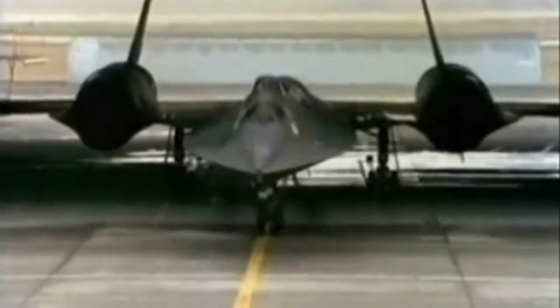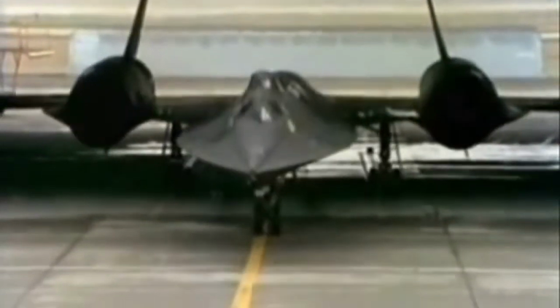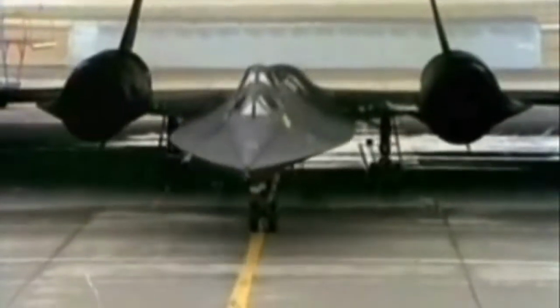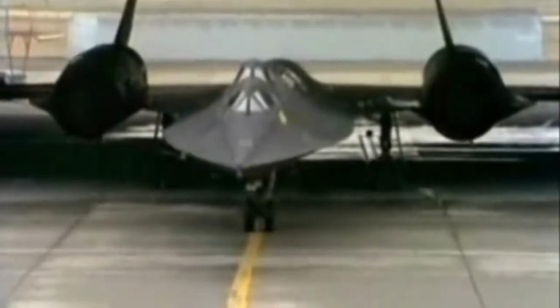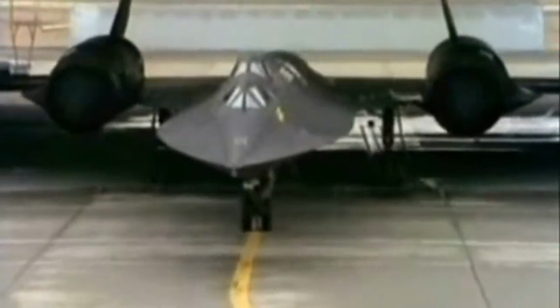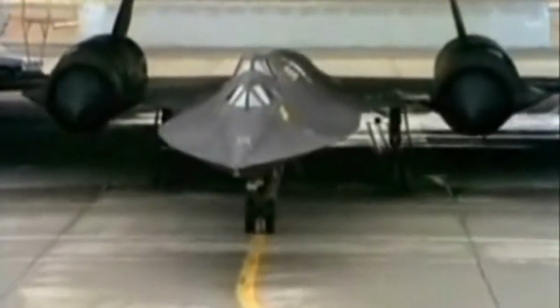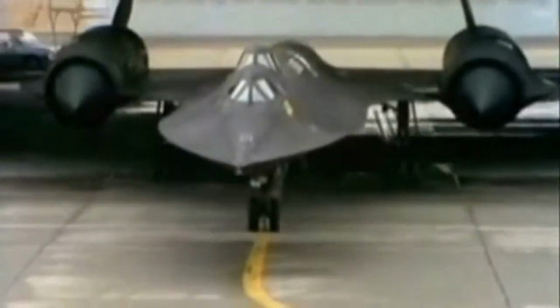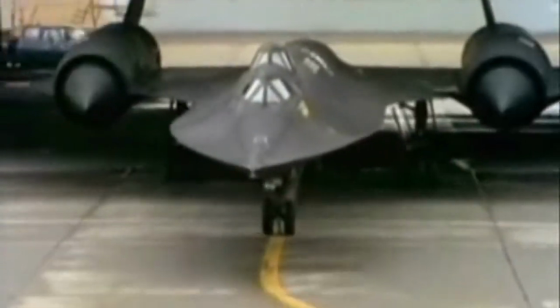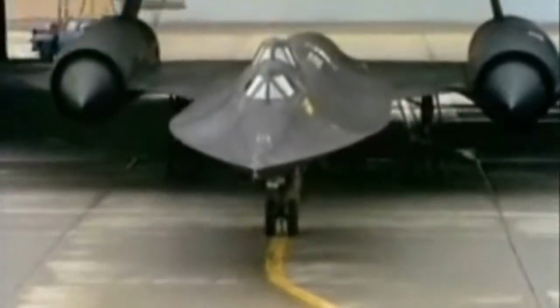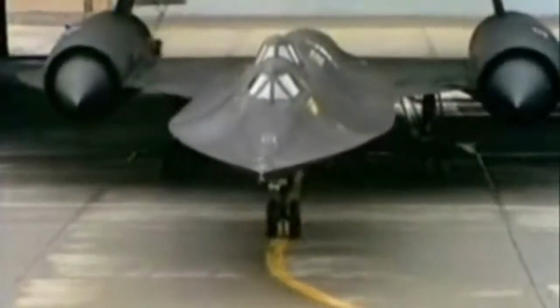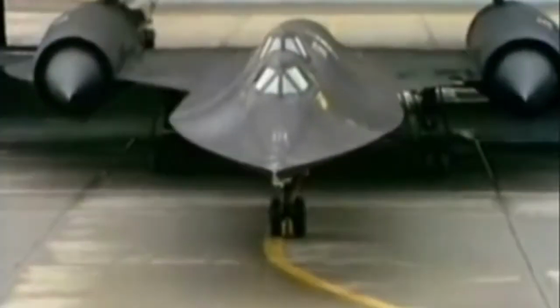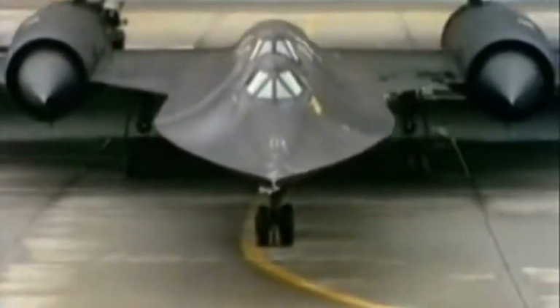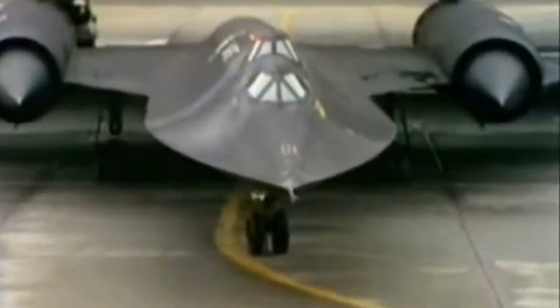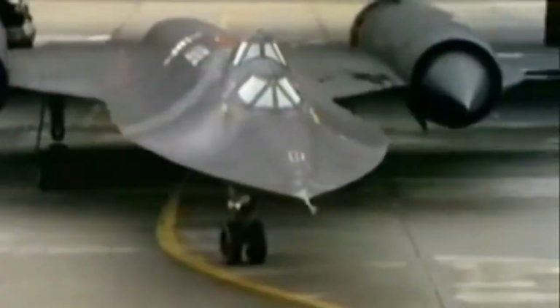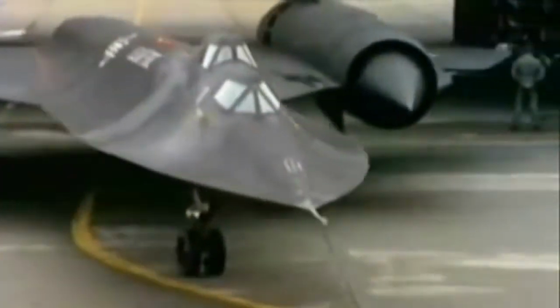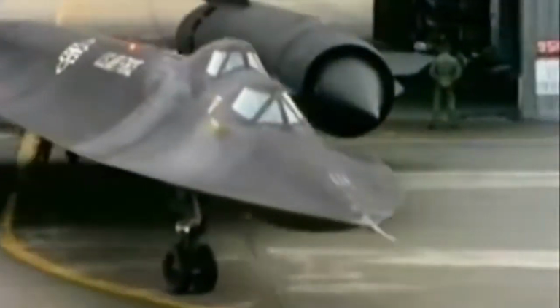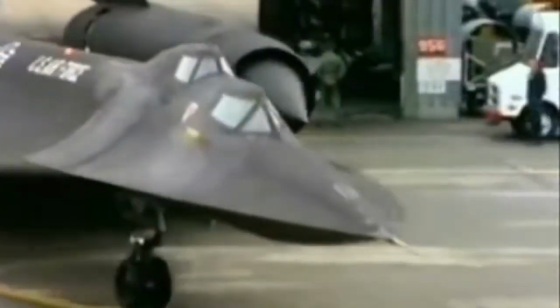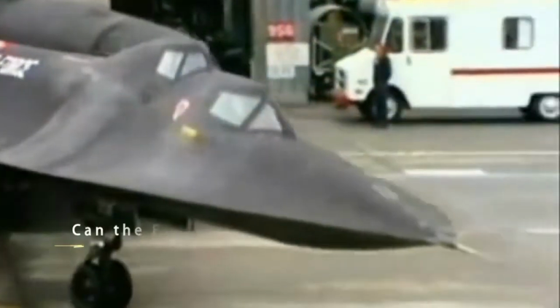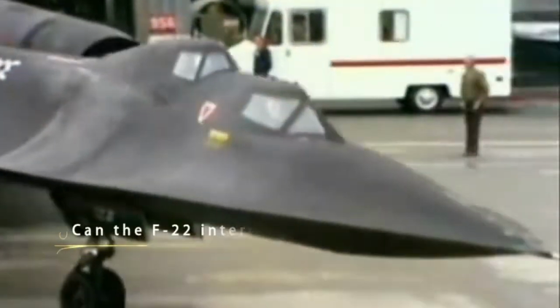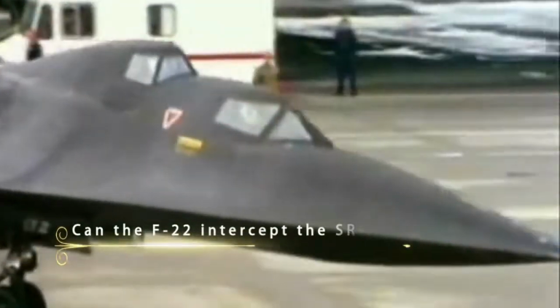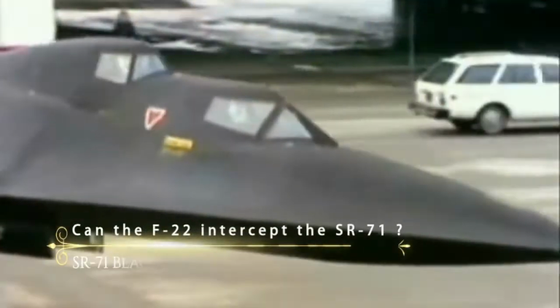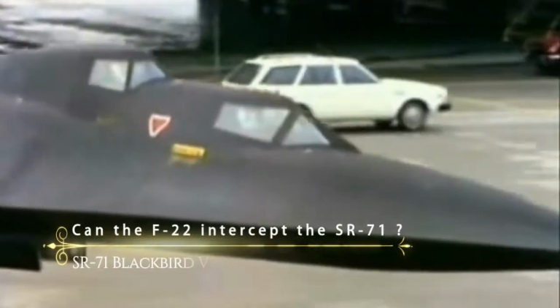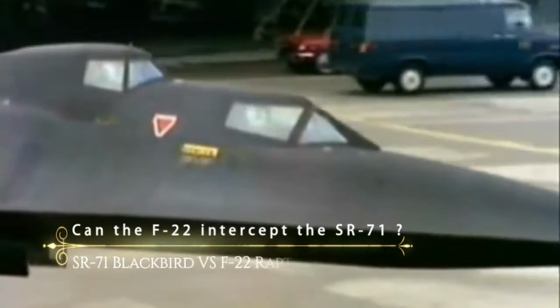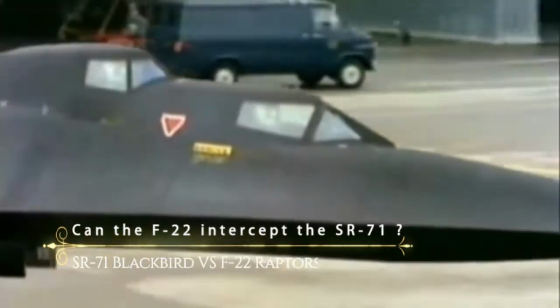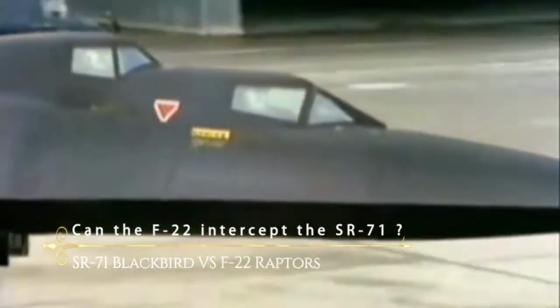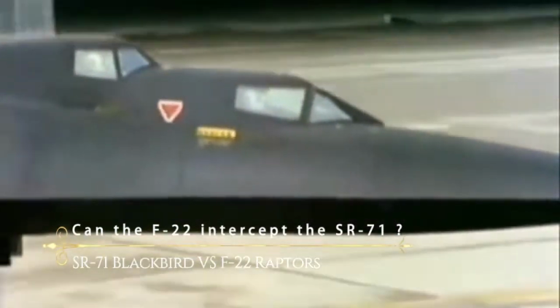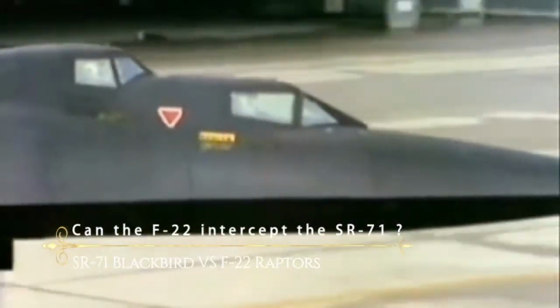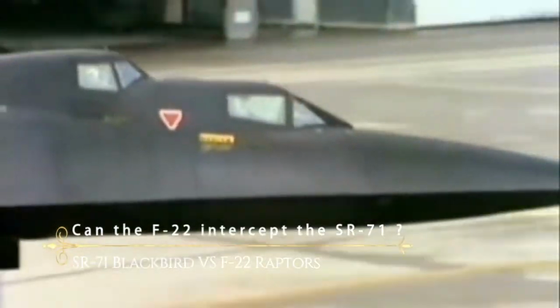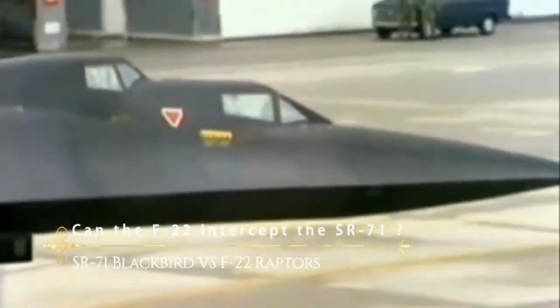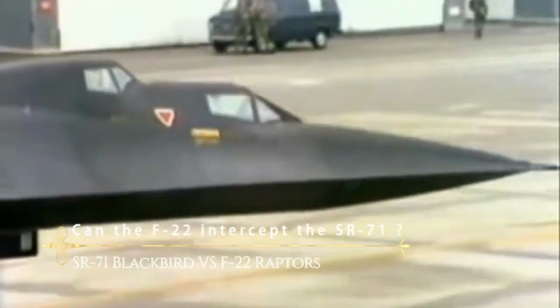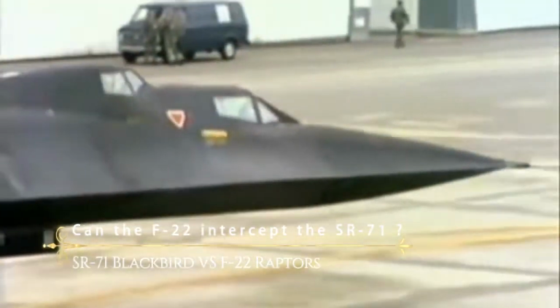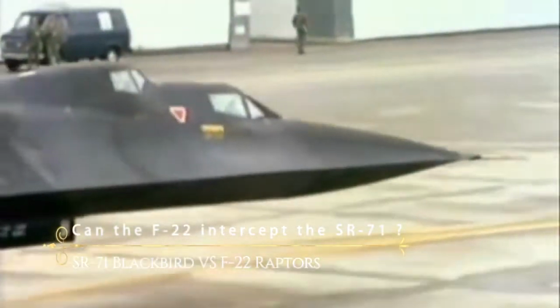Hello! Military greetings! Can the F-22 intercept the SR-71?